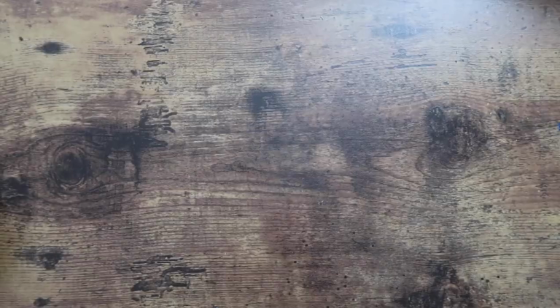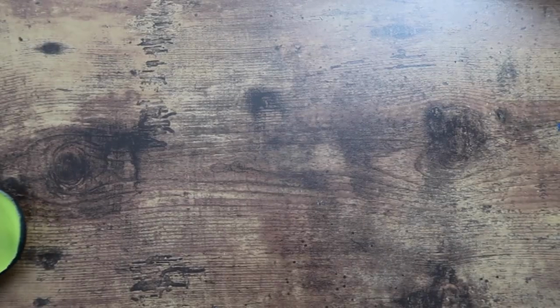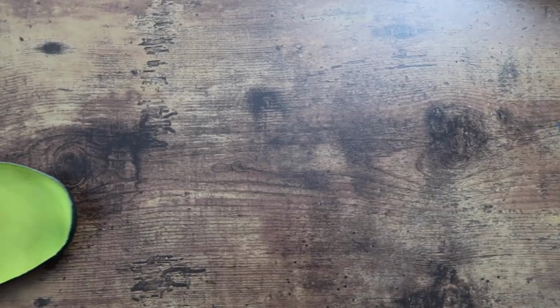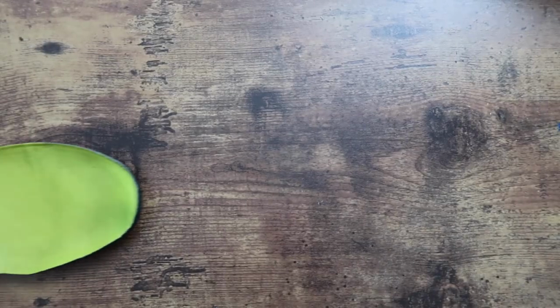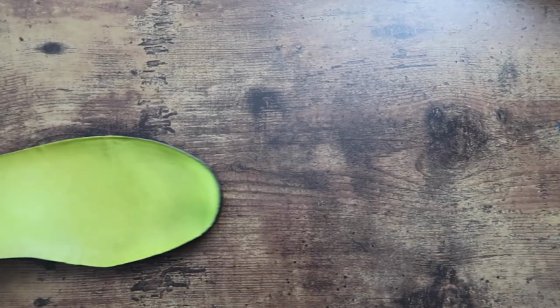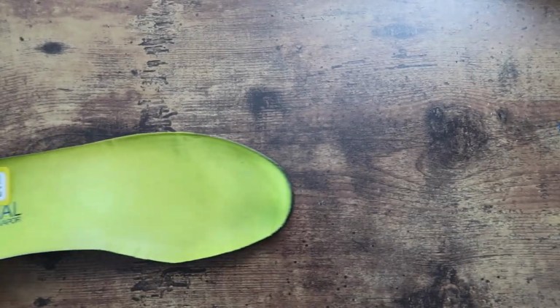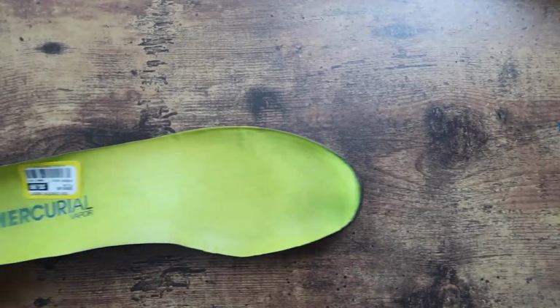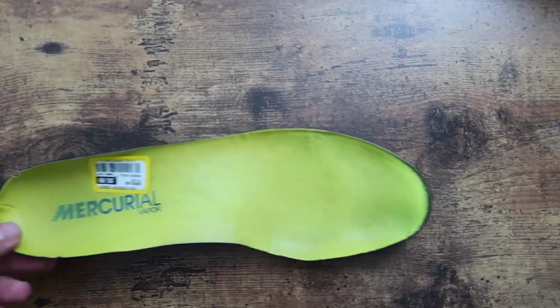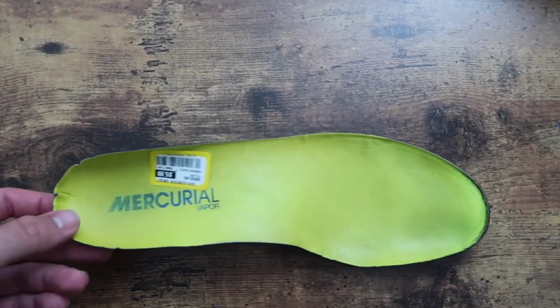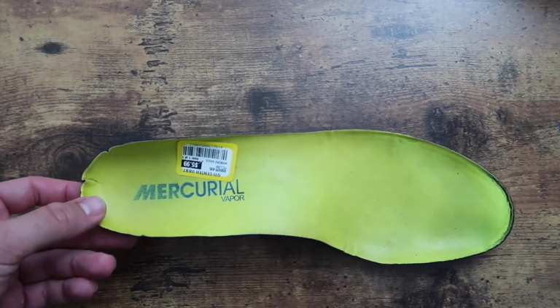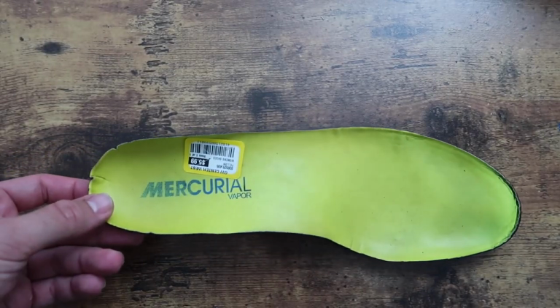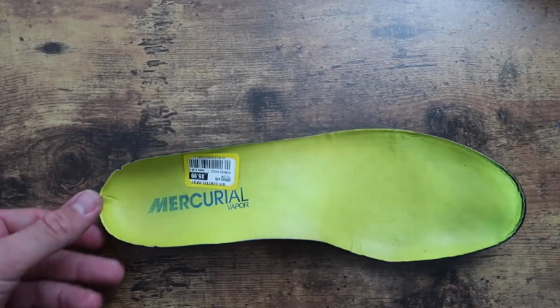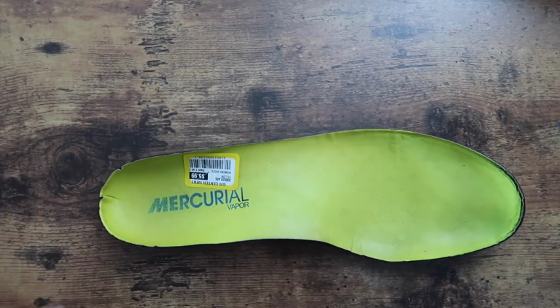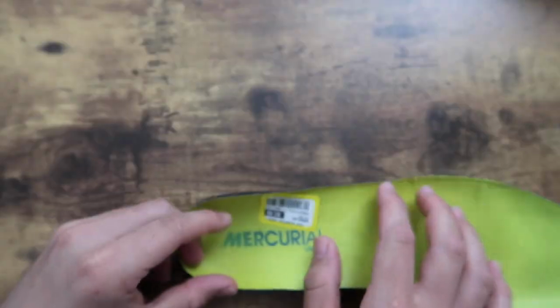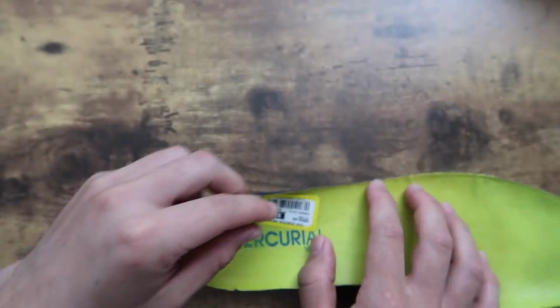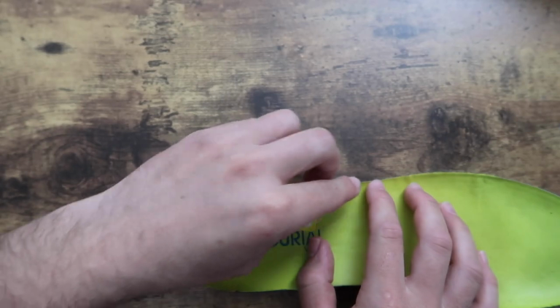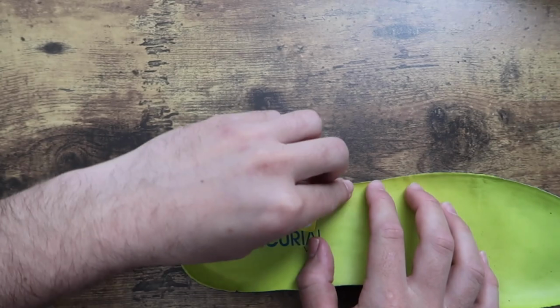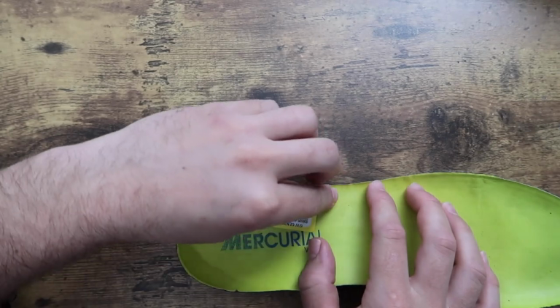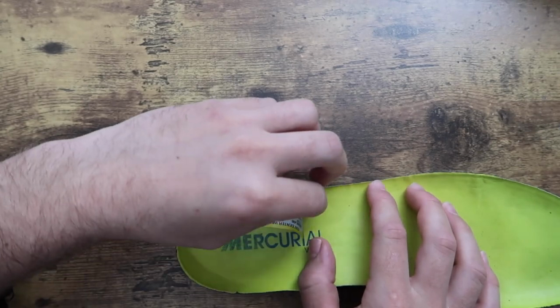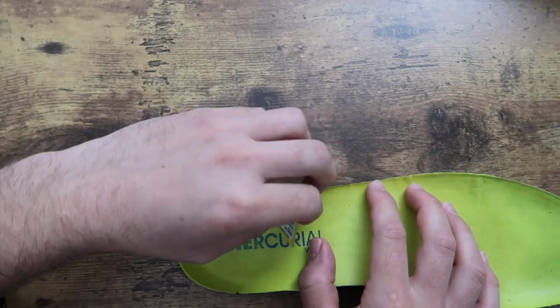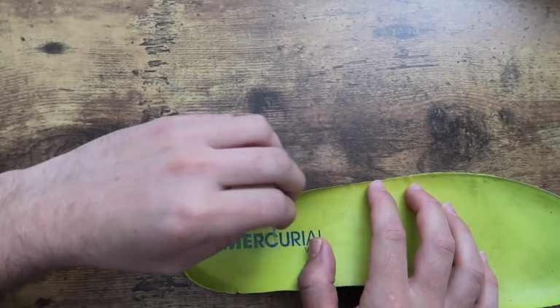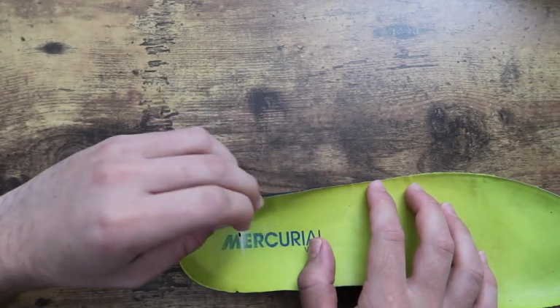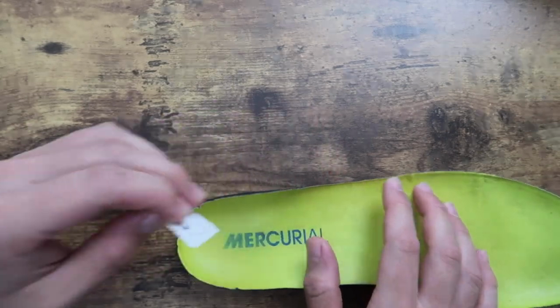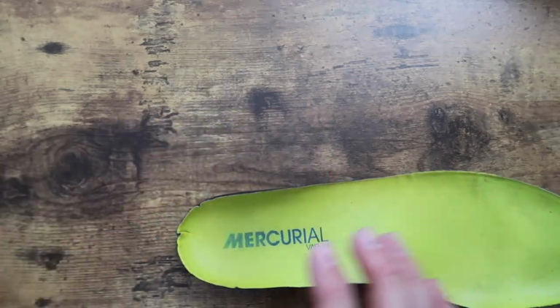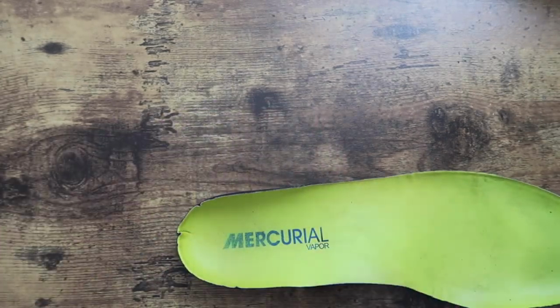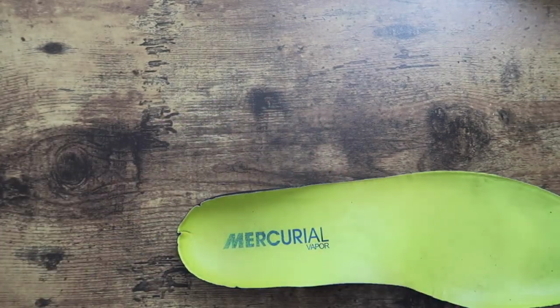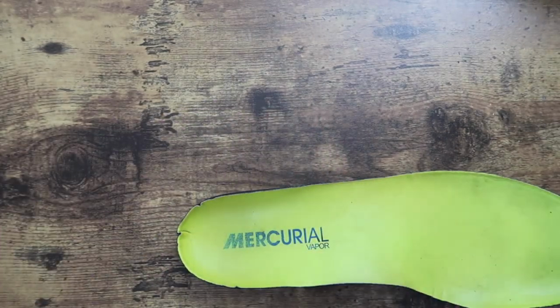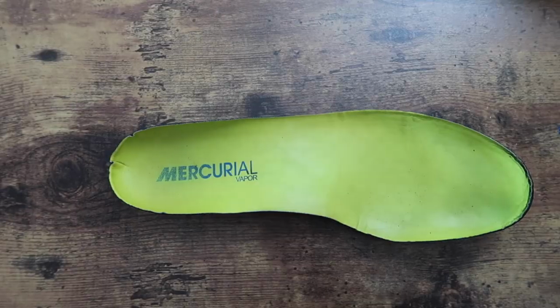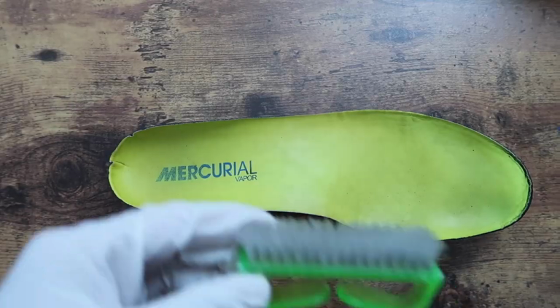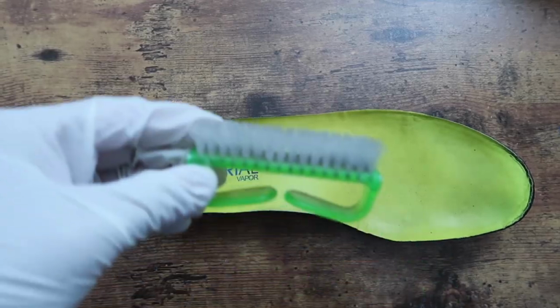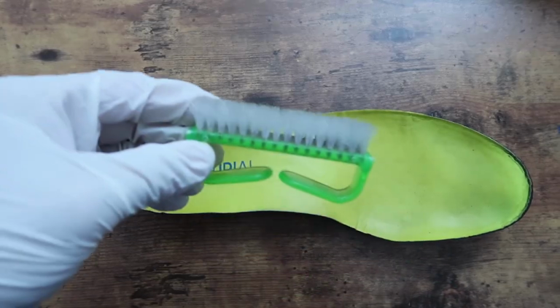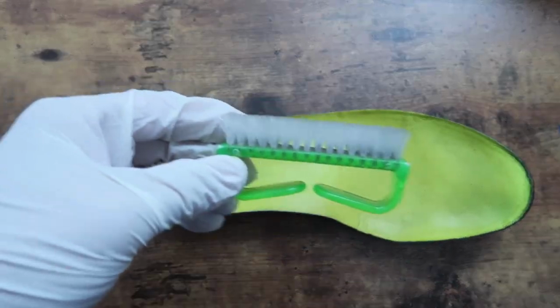Then came the insoles — and you guessed it, I used the same scrubbing method on those as well.